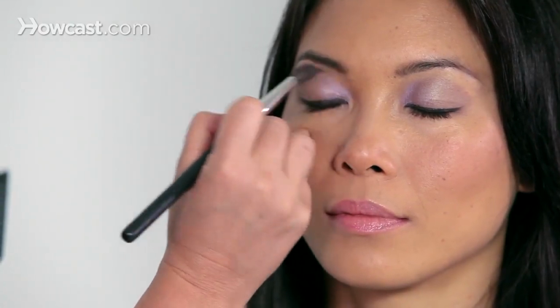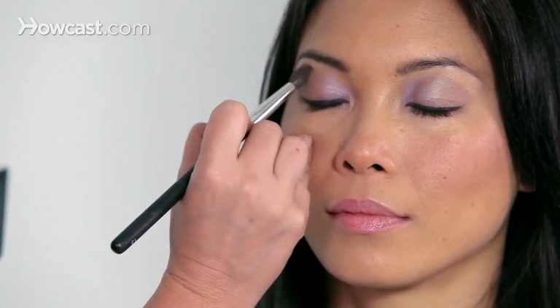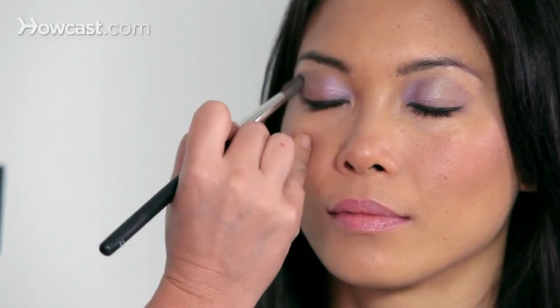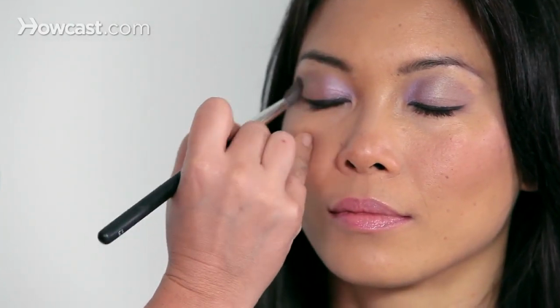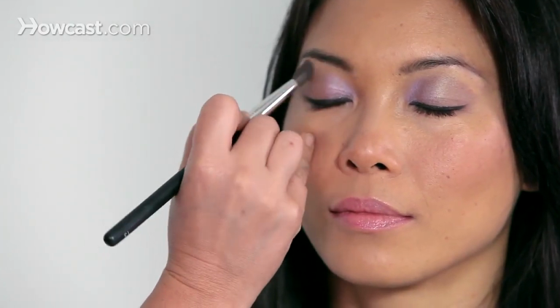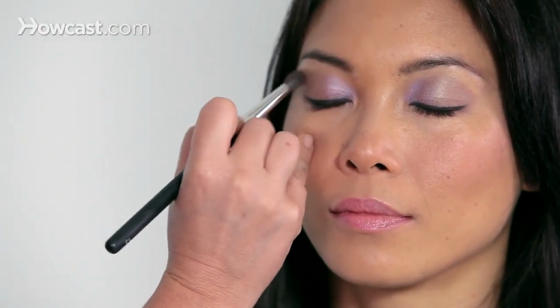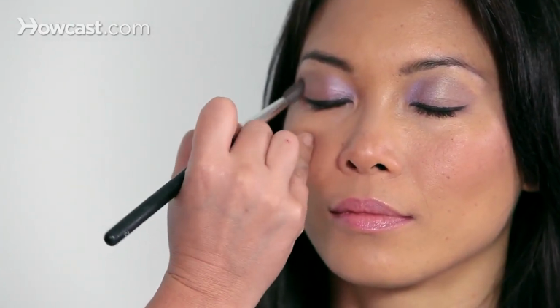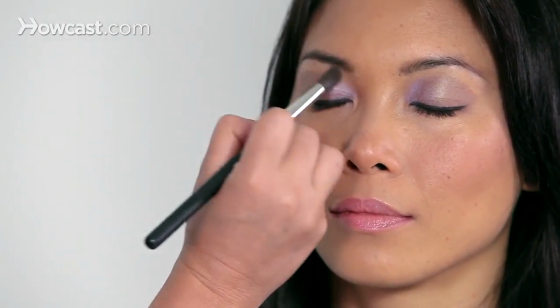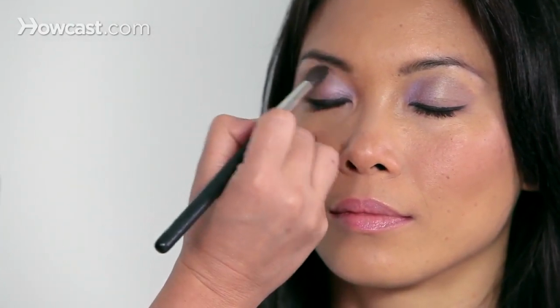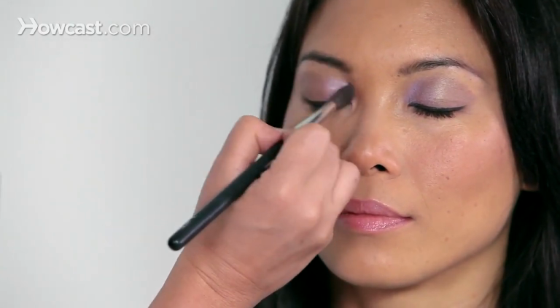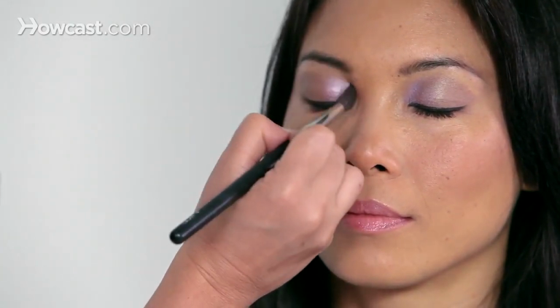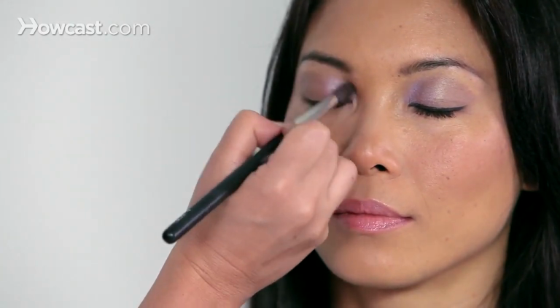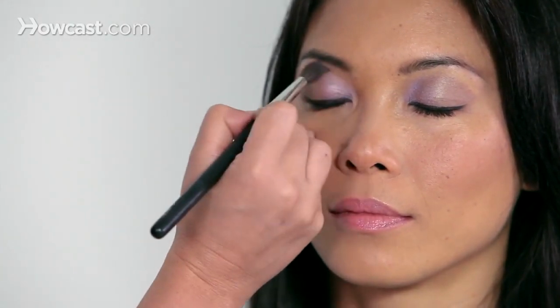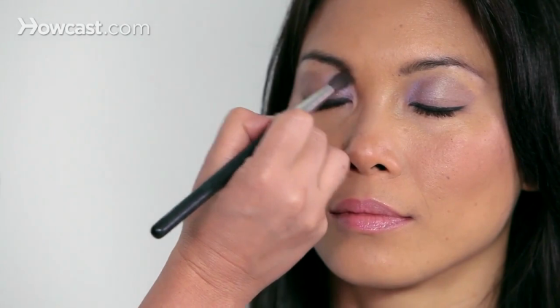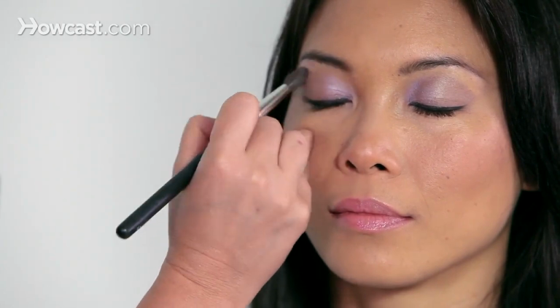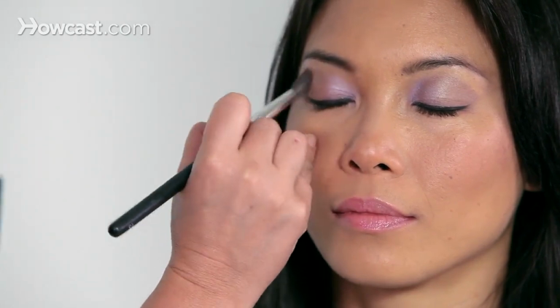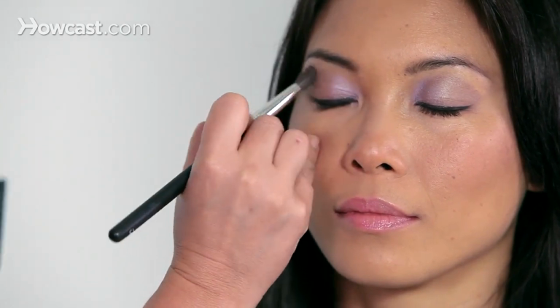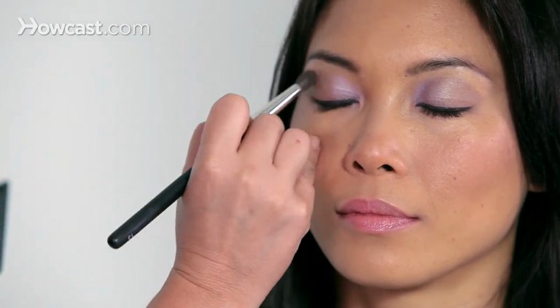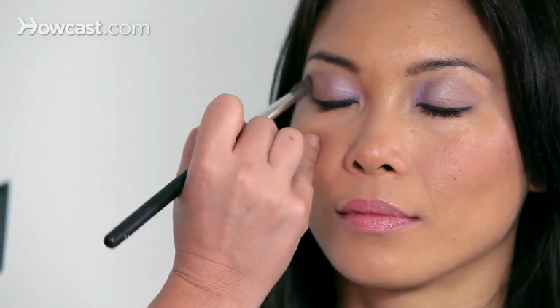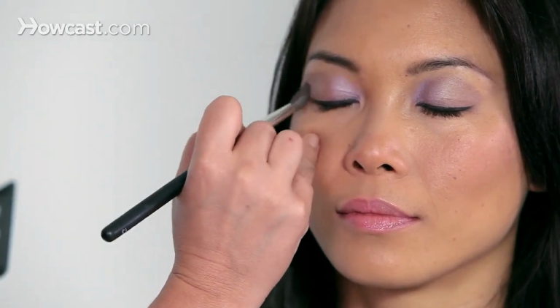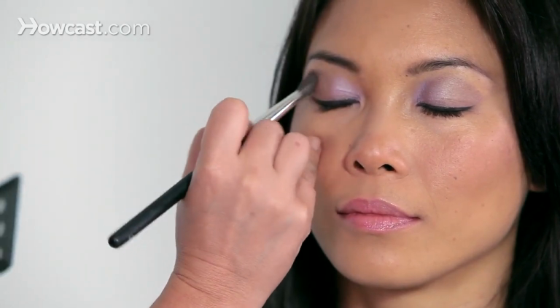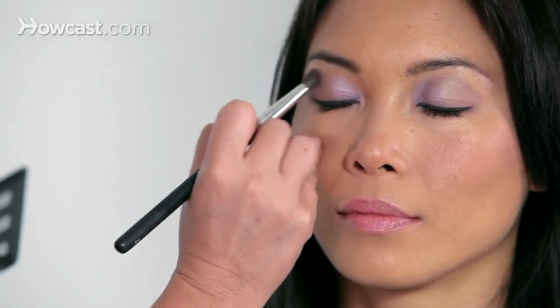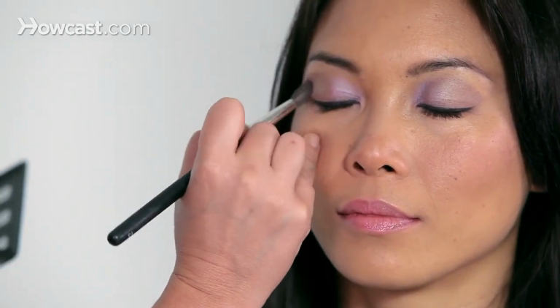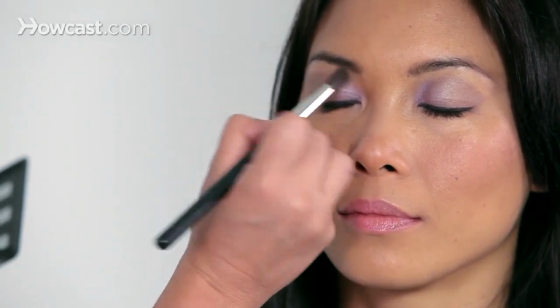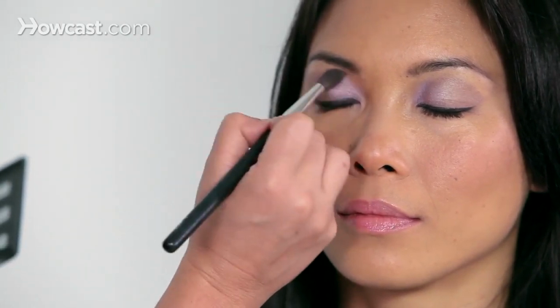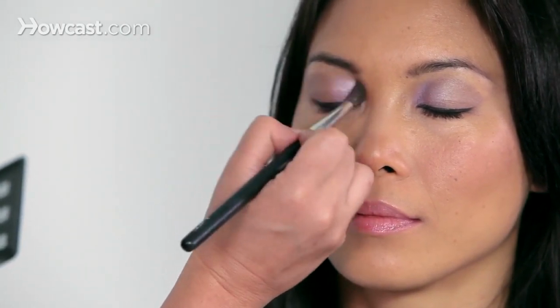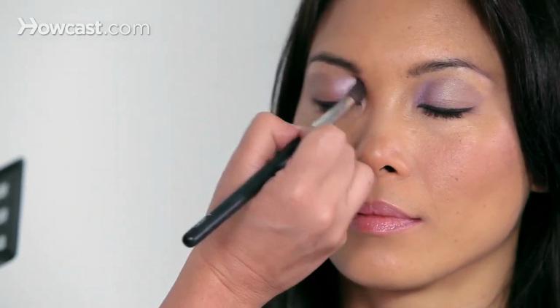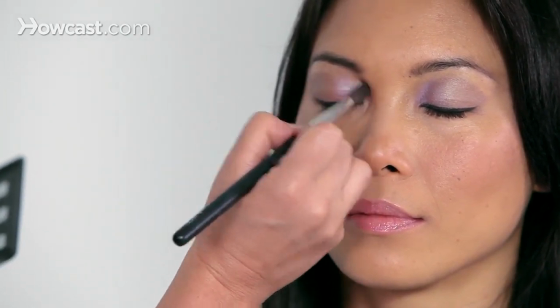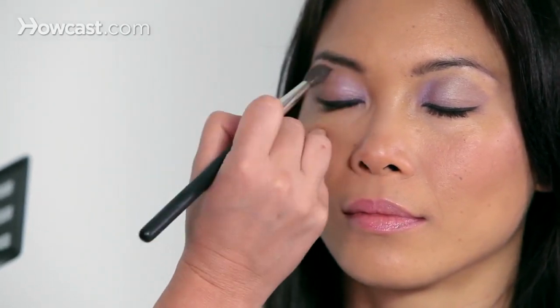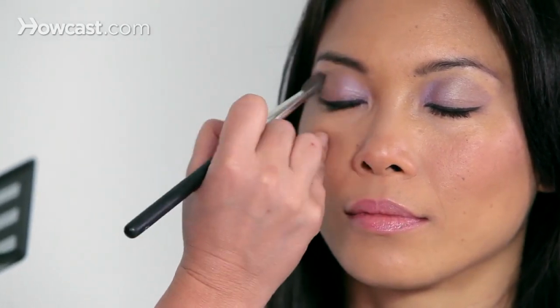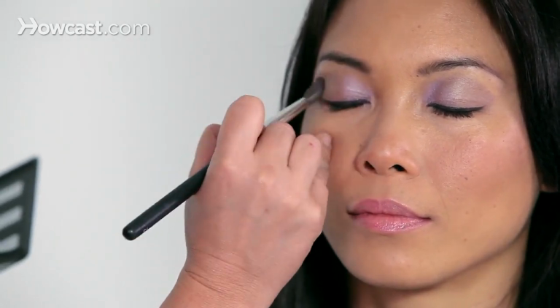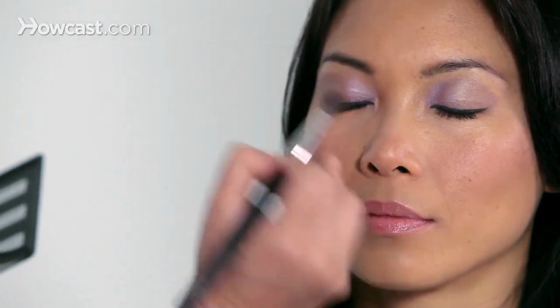Remember, you always want to deposit the color with one brush, and then blend it with a totally different brush.